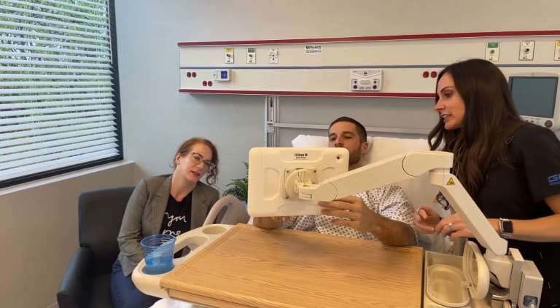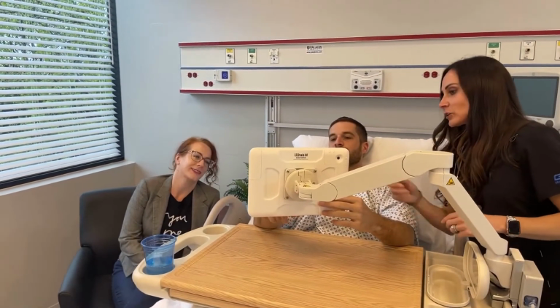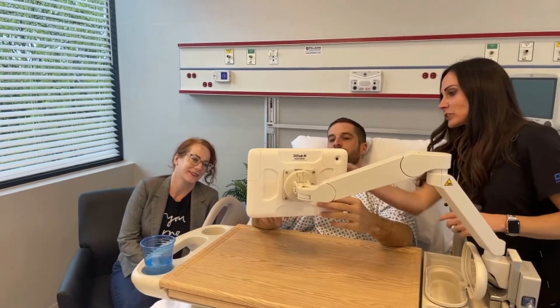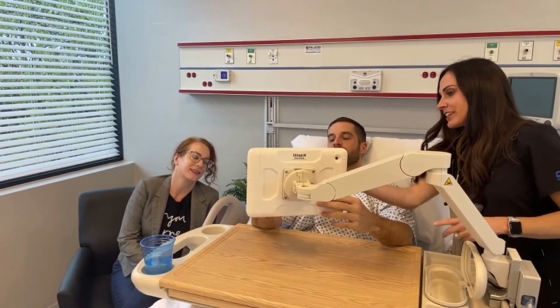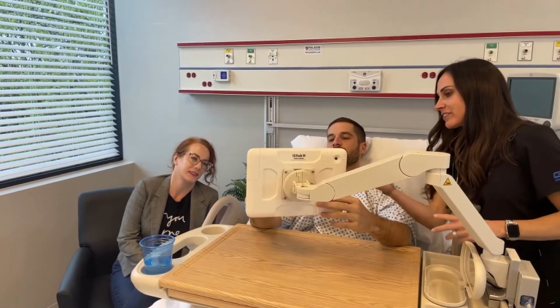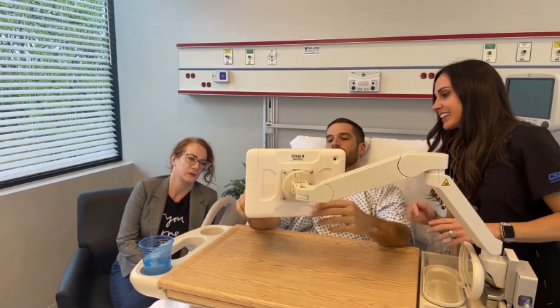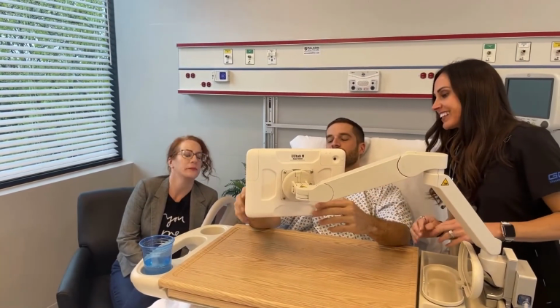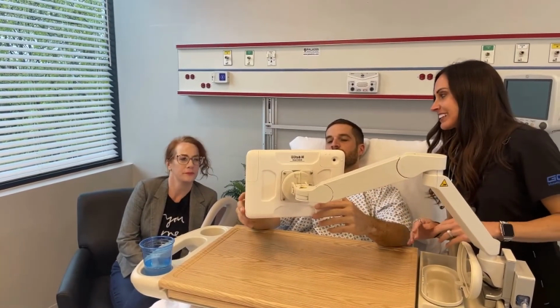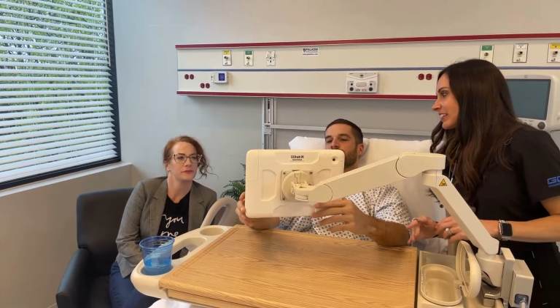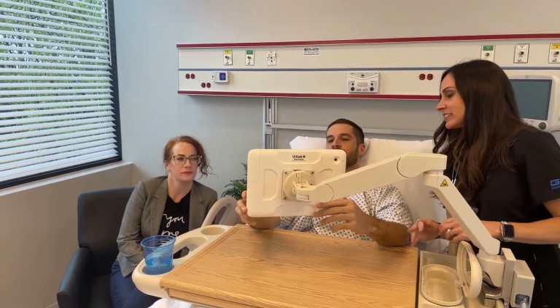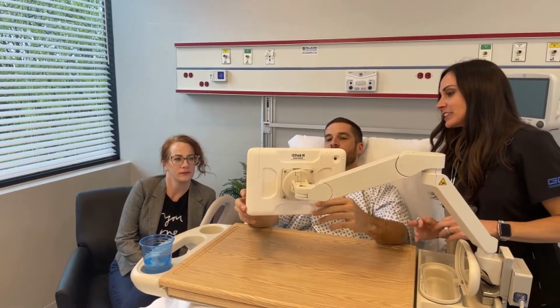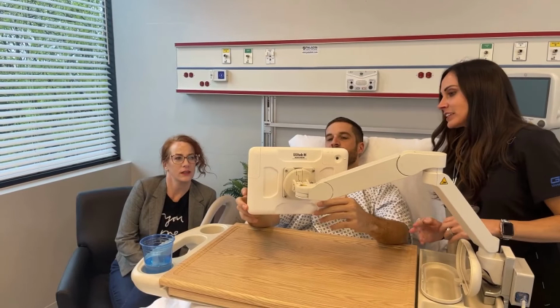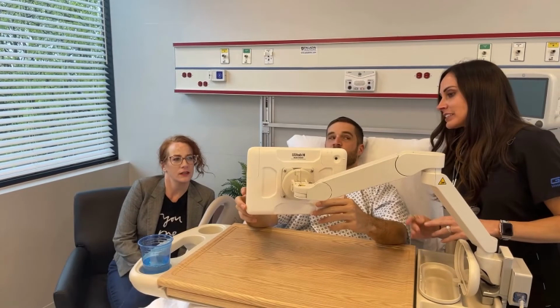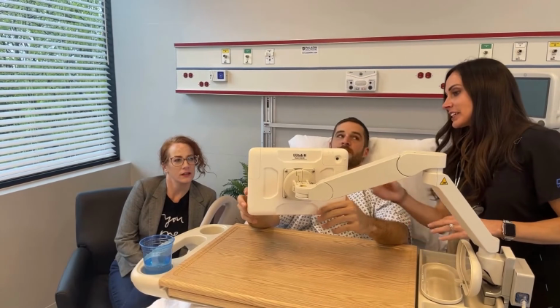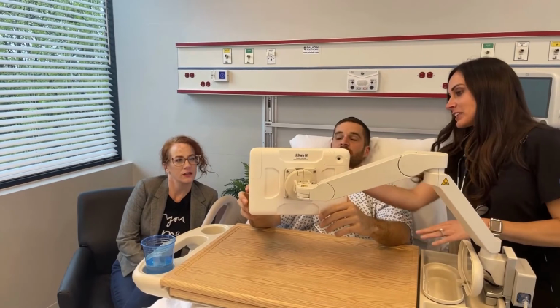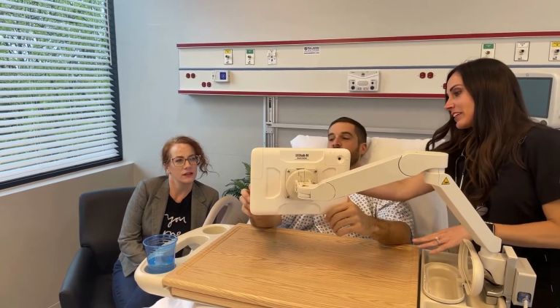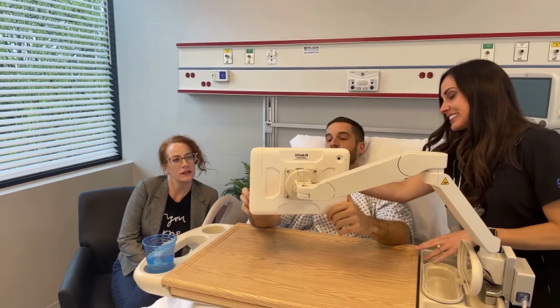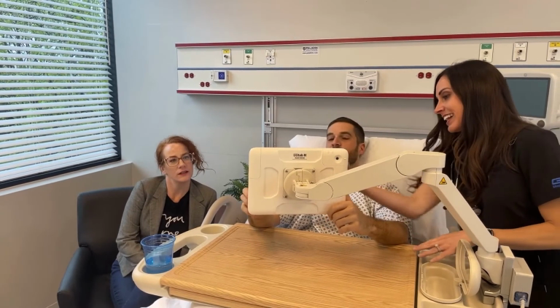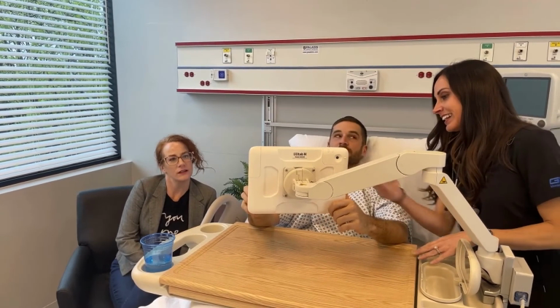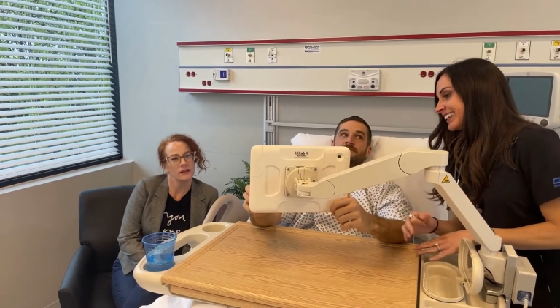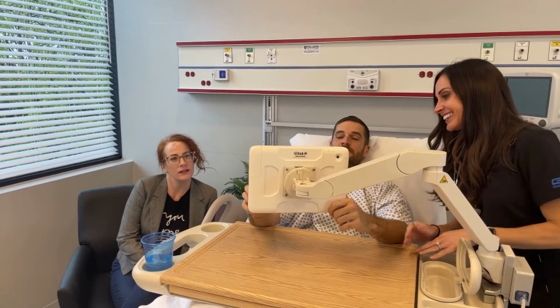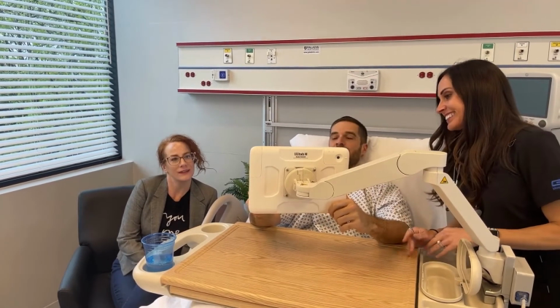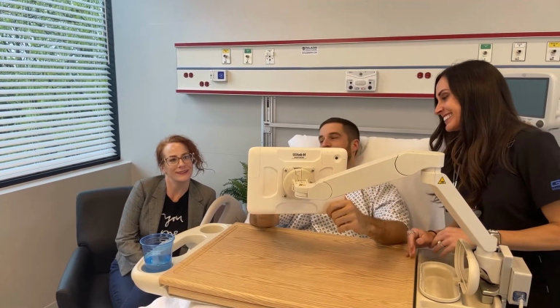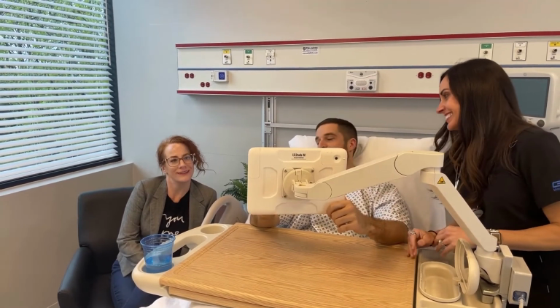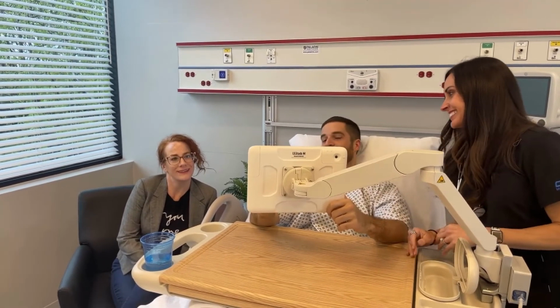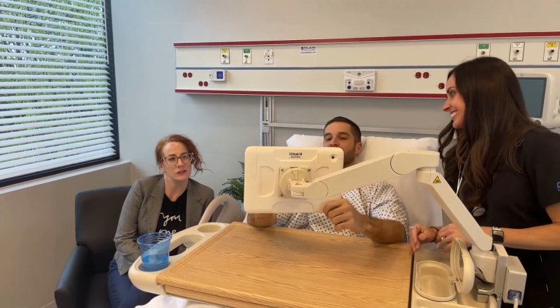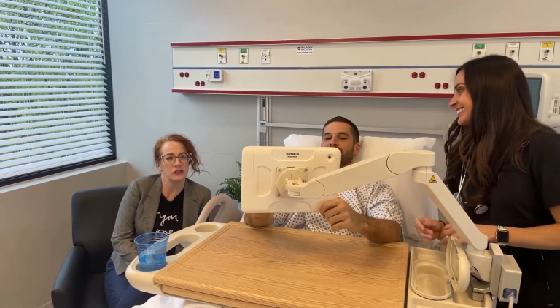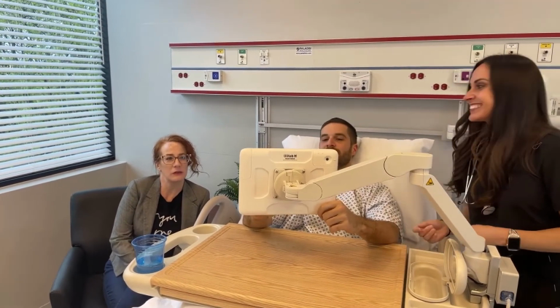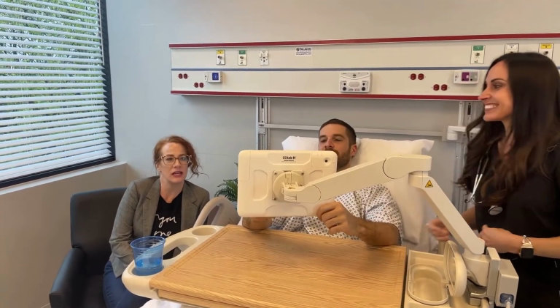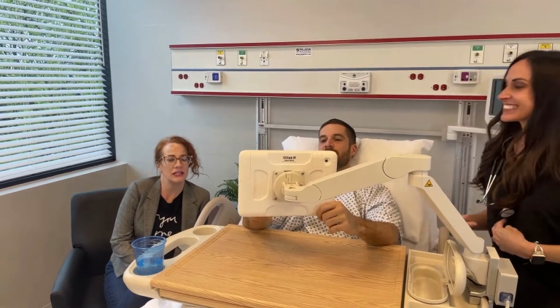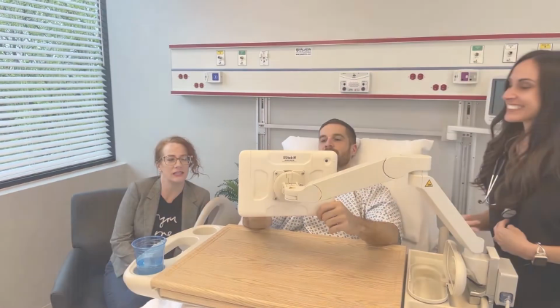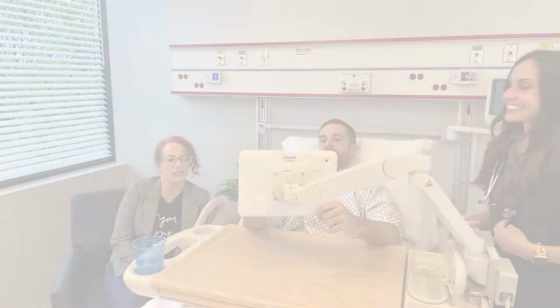Transform your patient's experience by allowing them to connect with loved ones, providers, and their medical records.